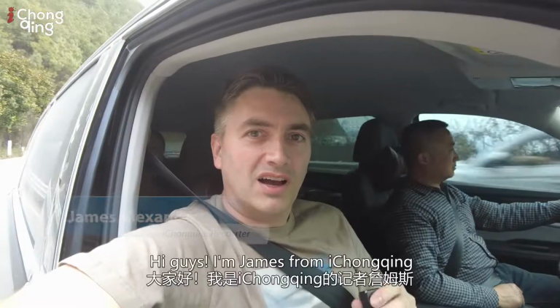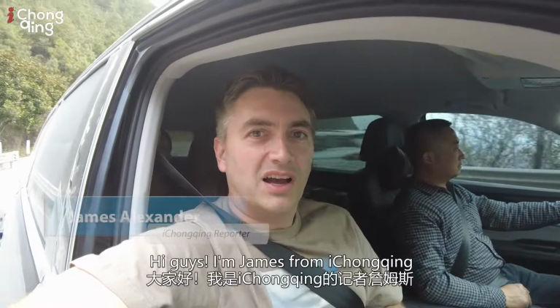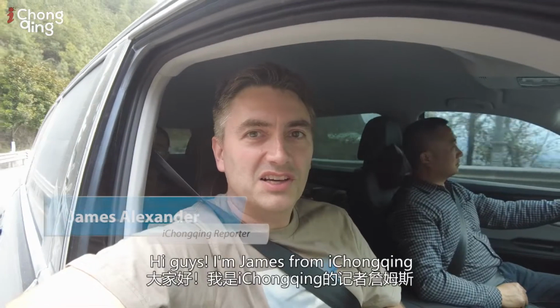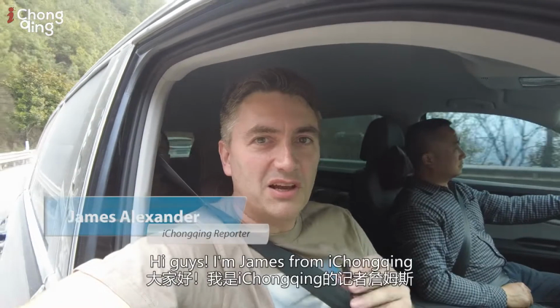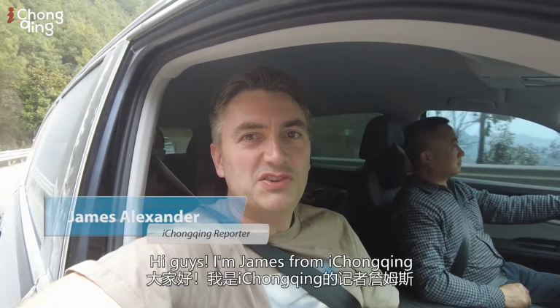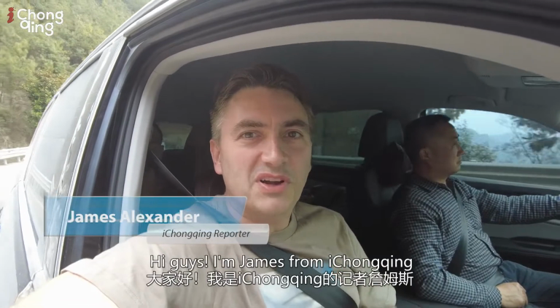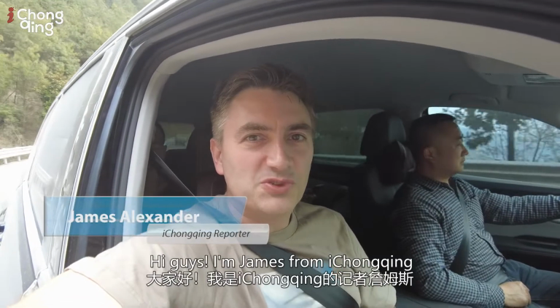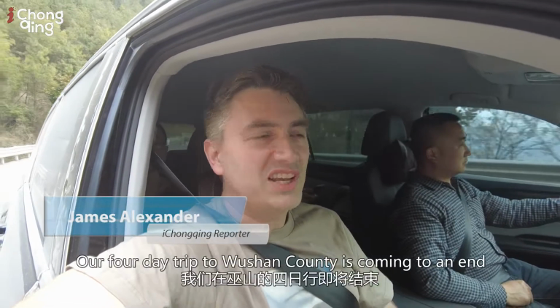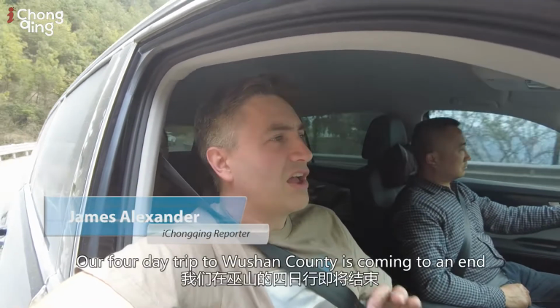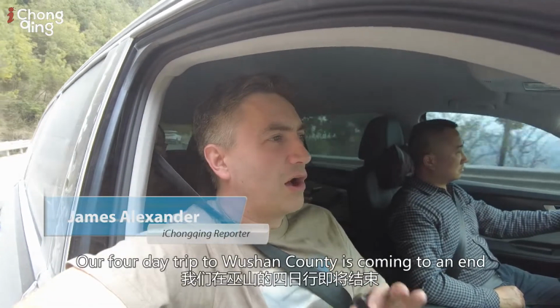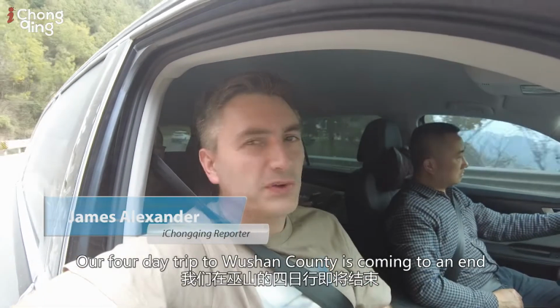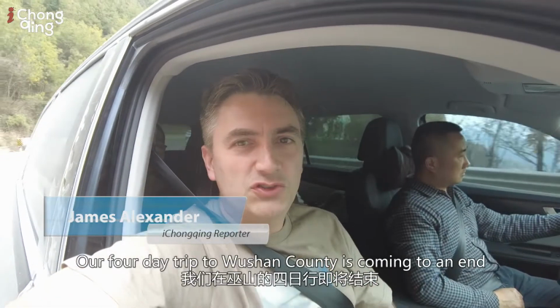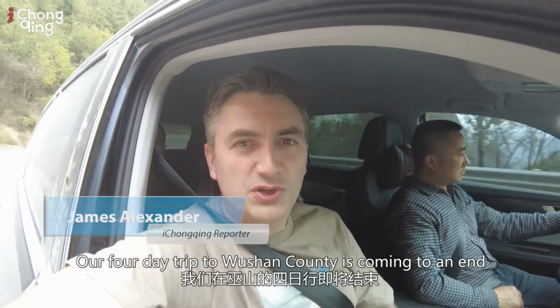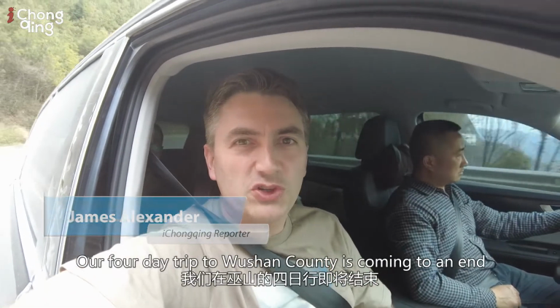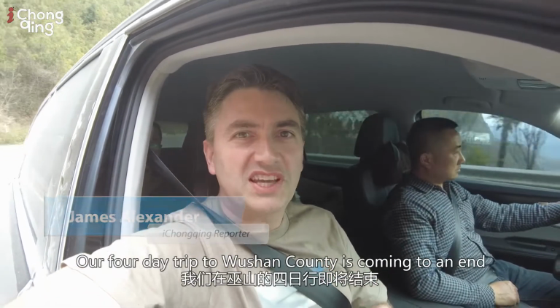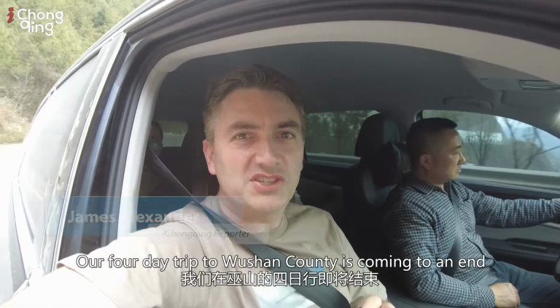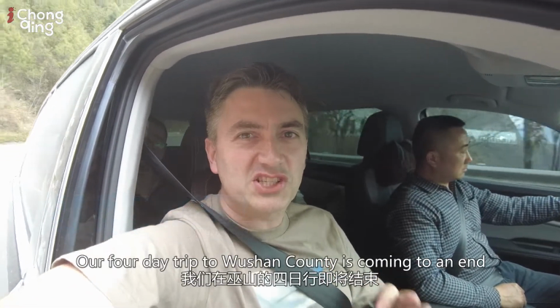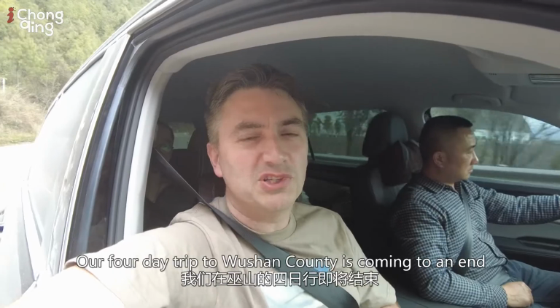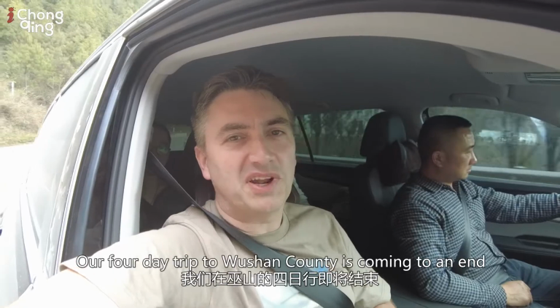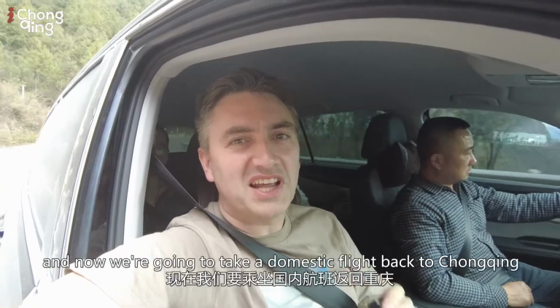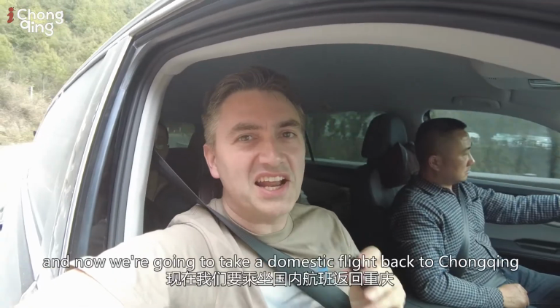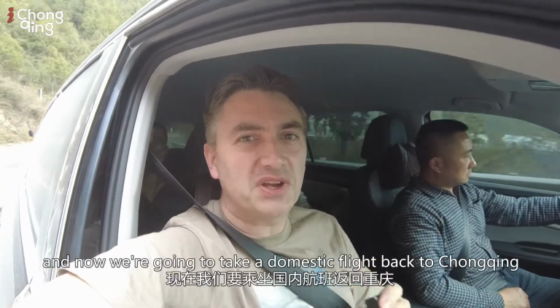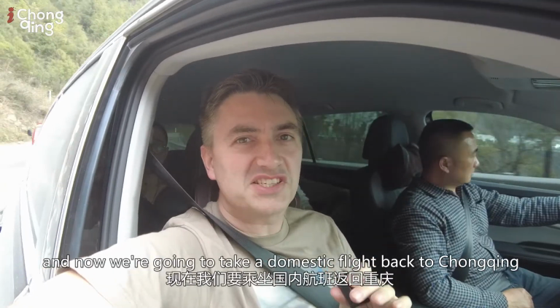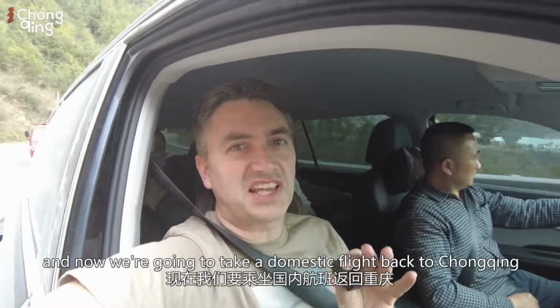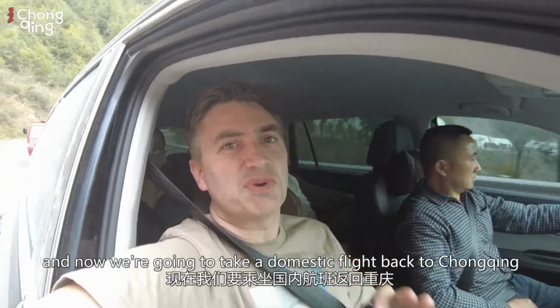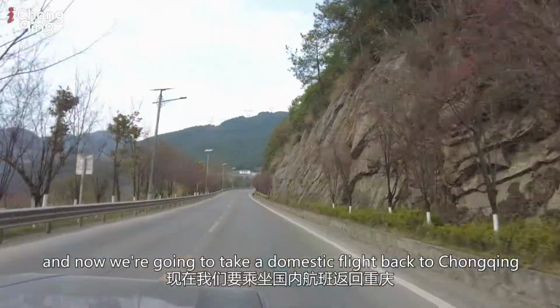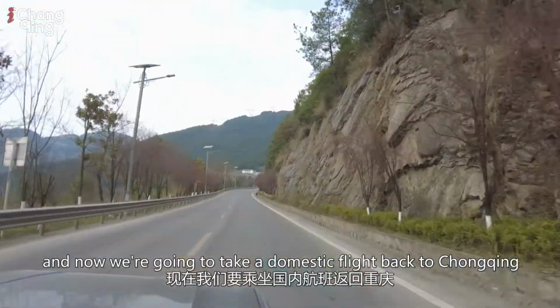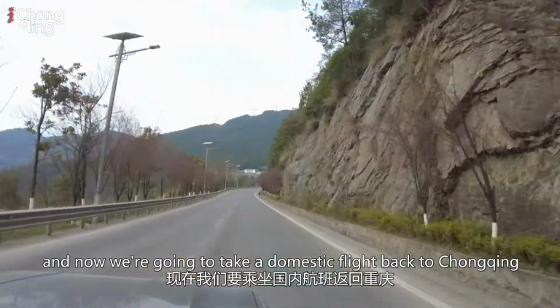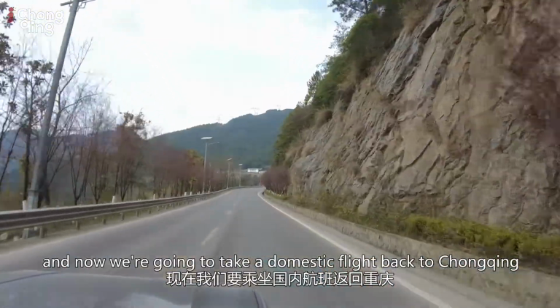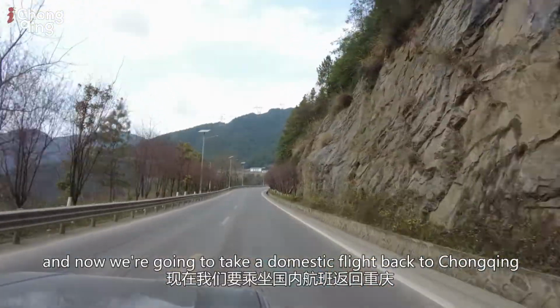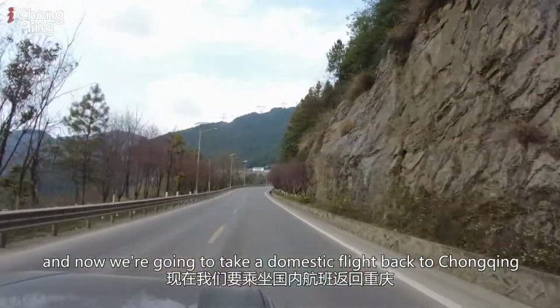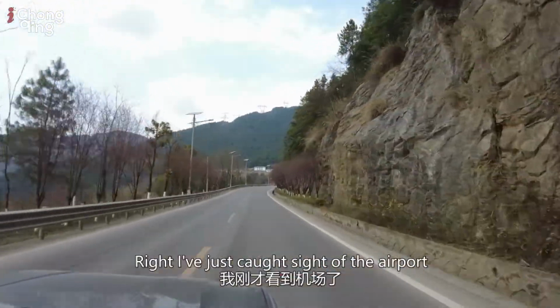Hi guys, I'm James from Ai Chongqing. Our four-day trip to Wuxian County is coming to an end, and now we're going to take a domestic flight back to Chongqing.